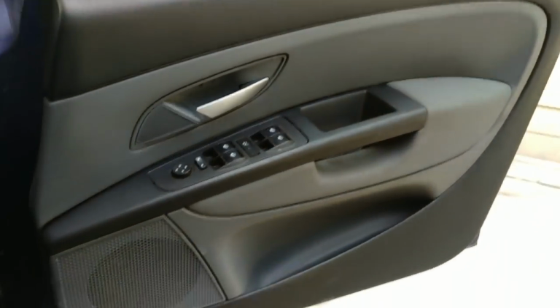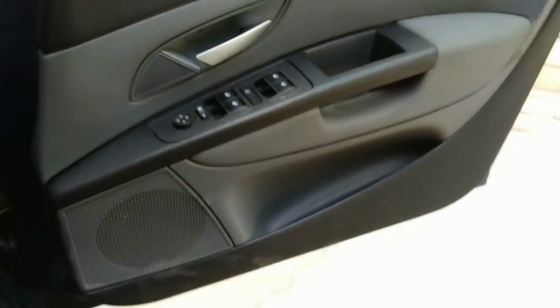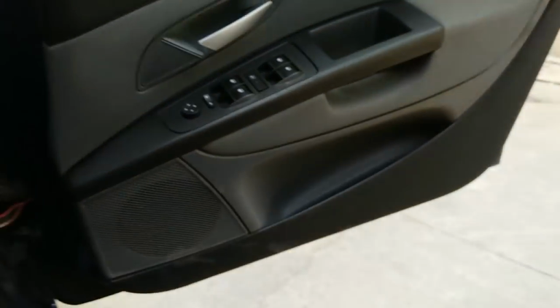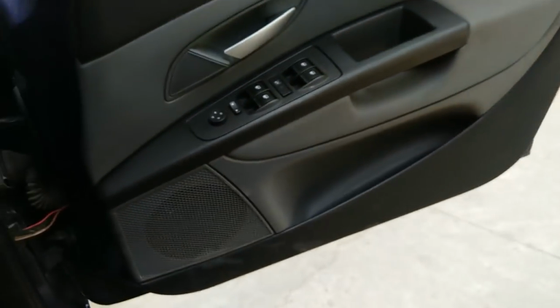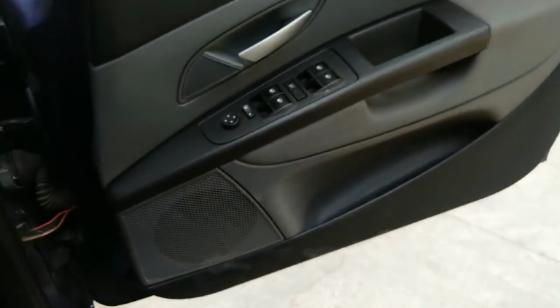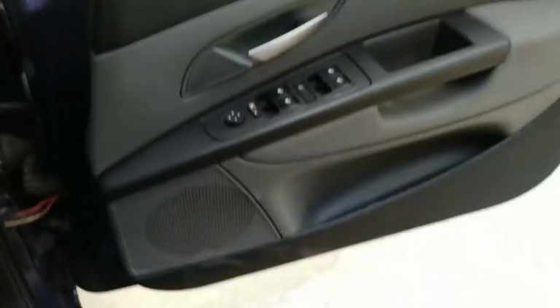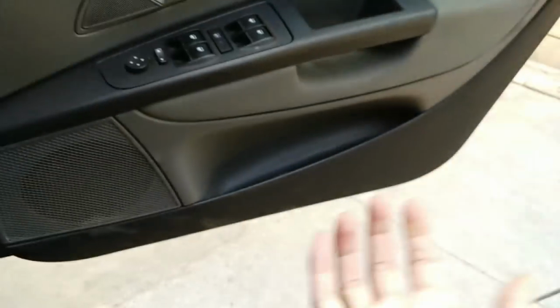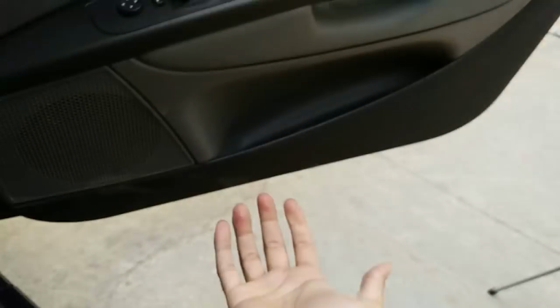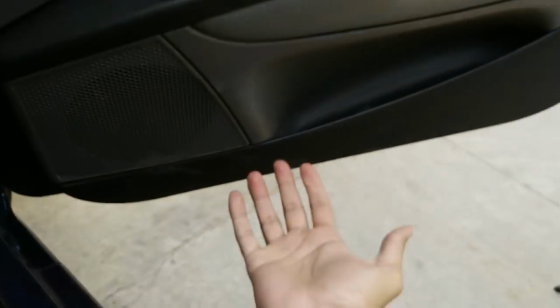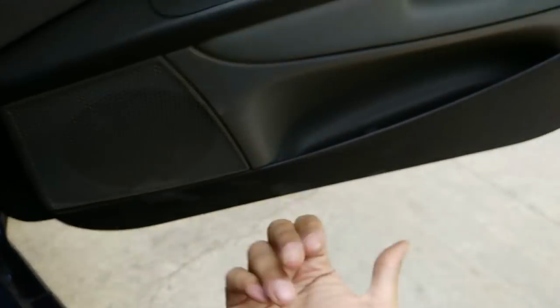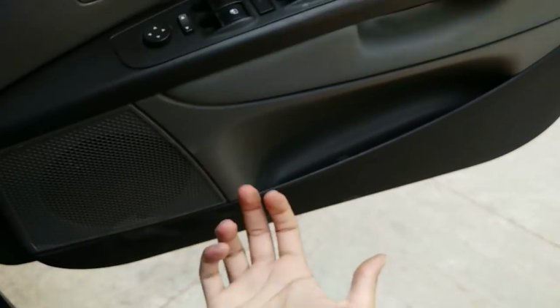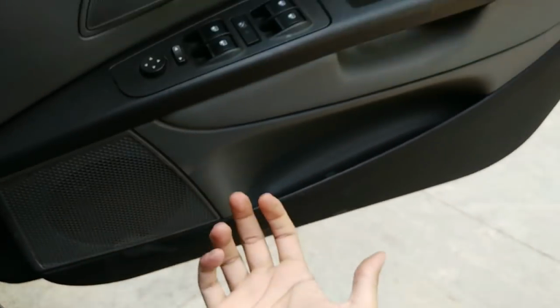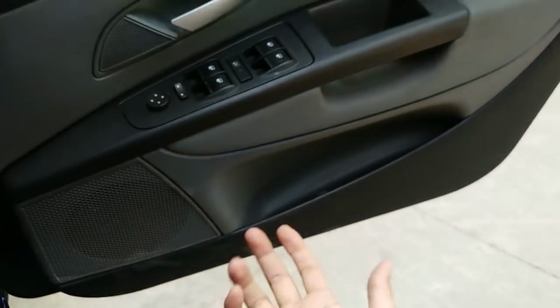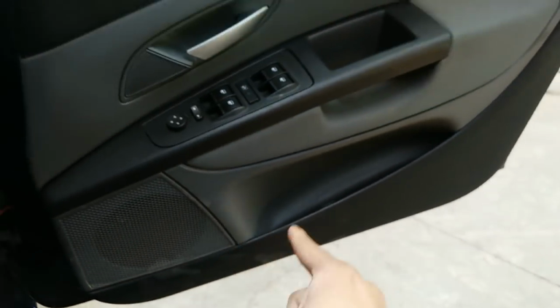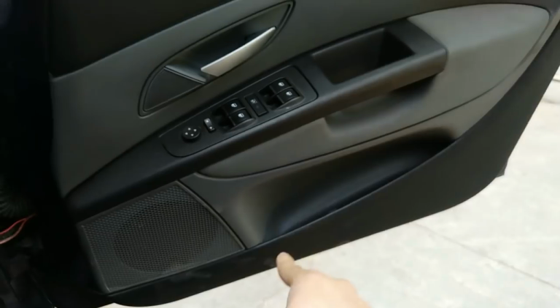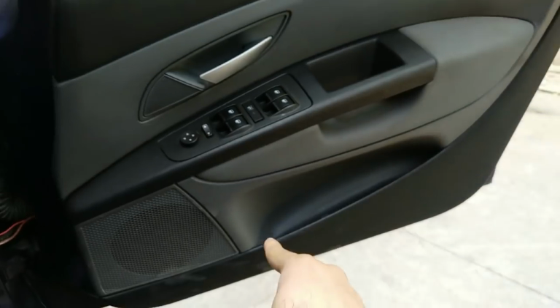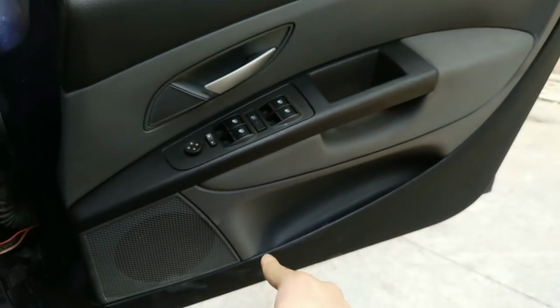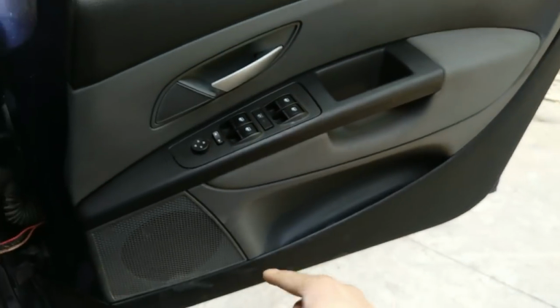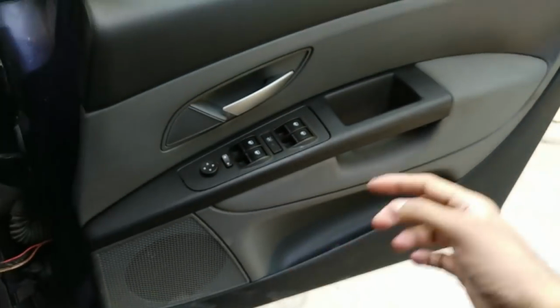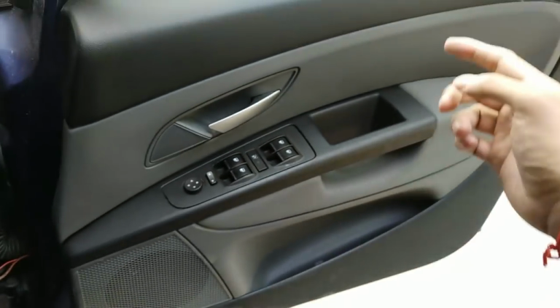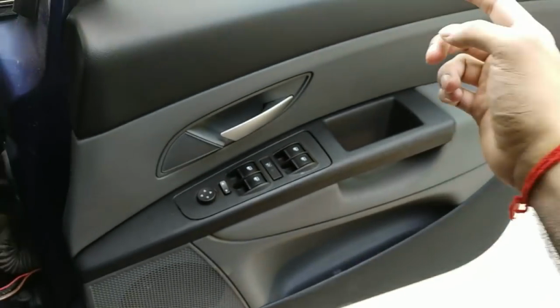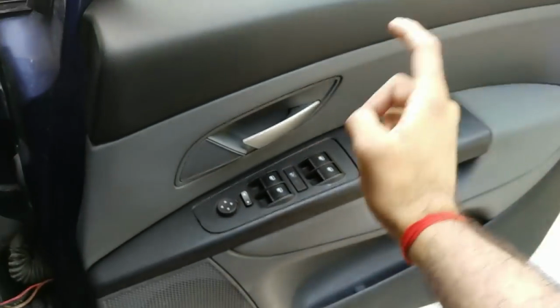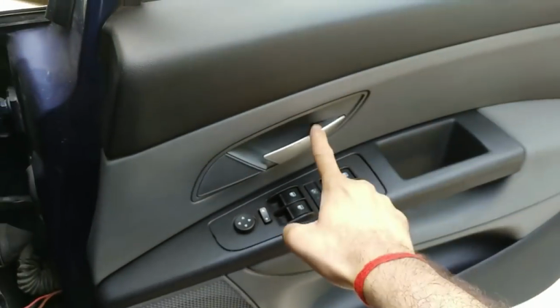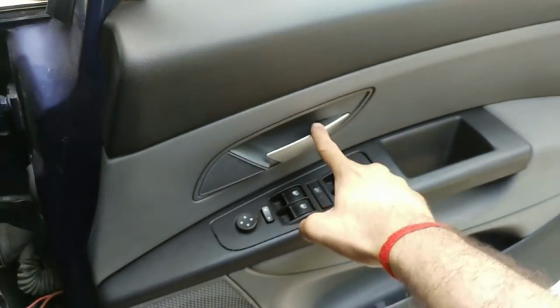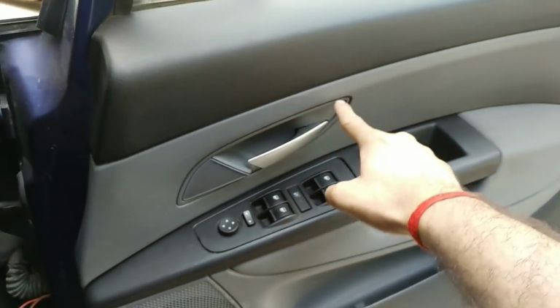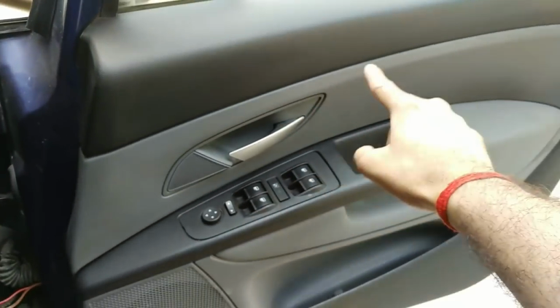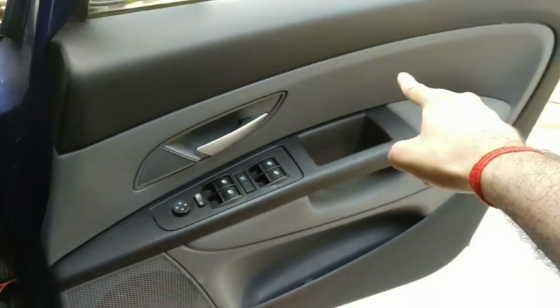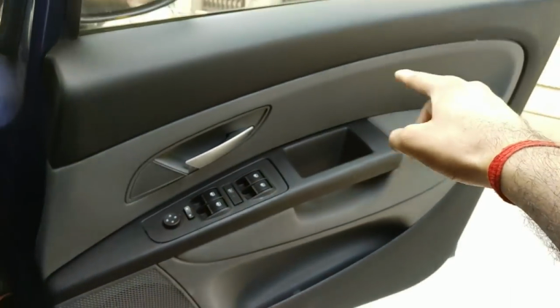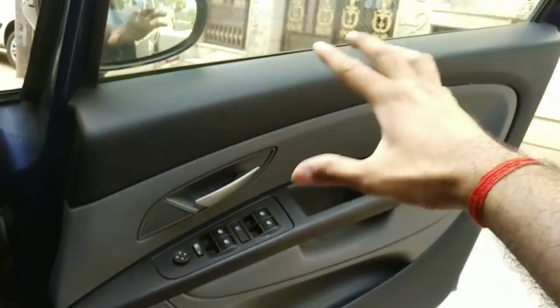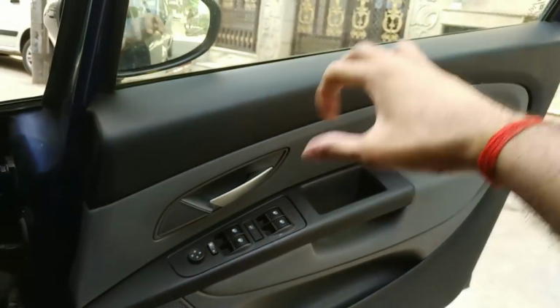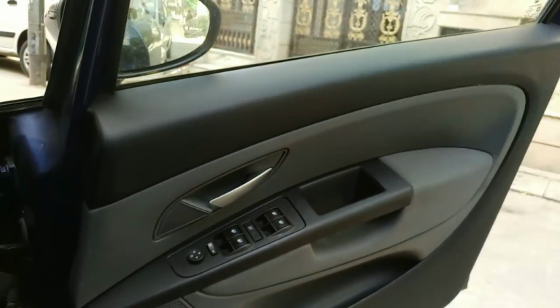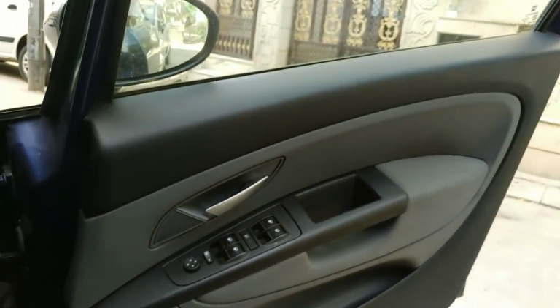Then we are going to pull the door card from the down side. Then we have to open the door and then we will open it up.